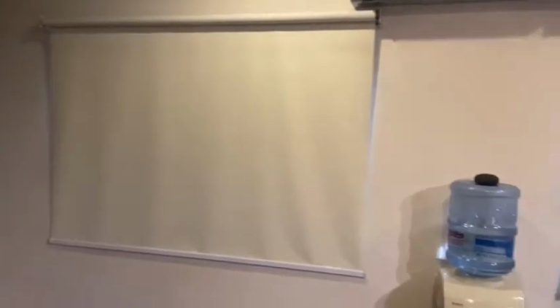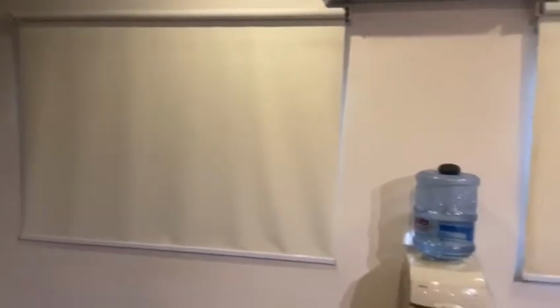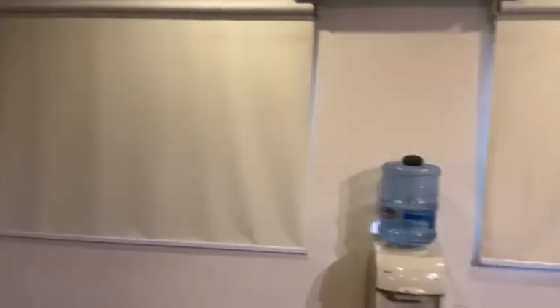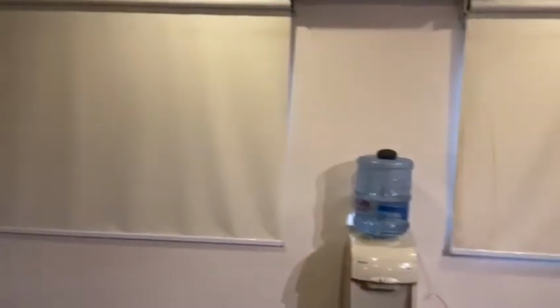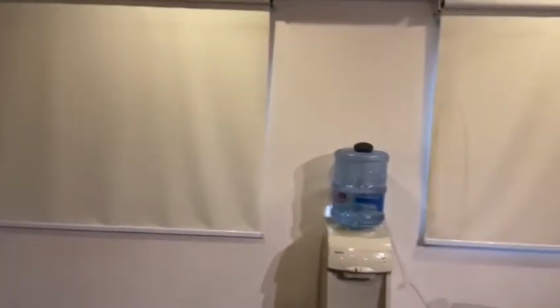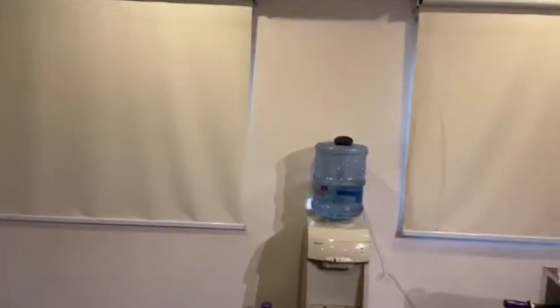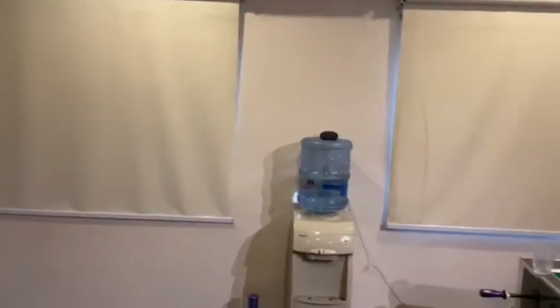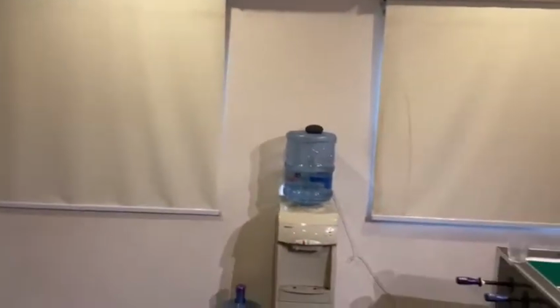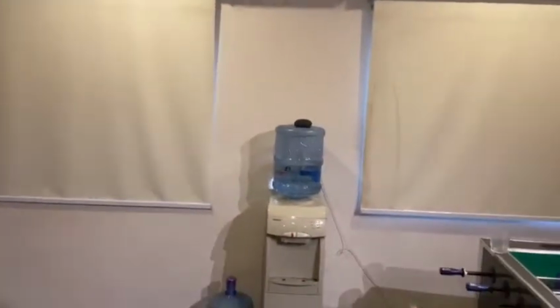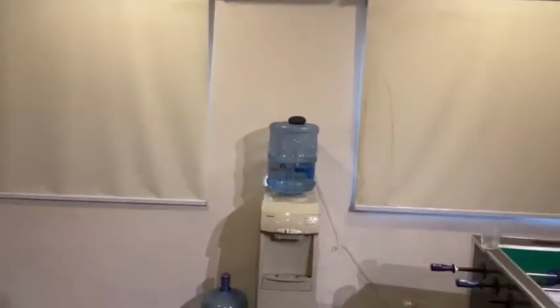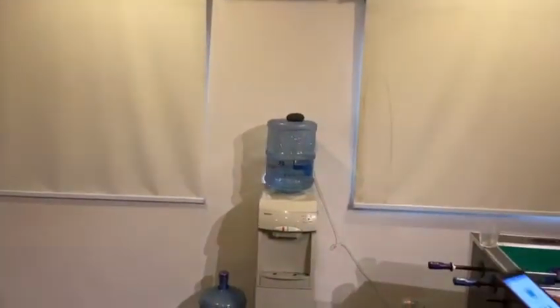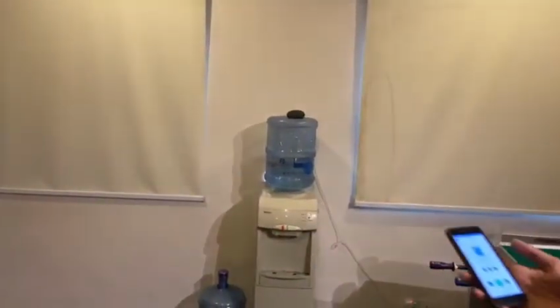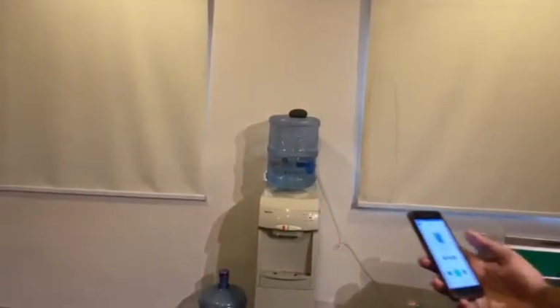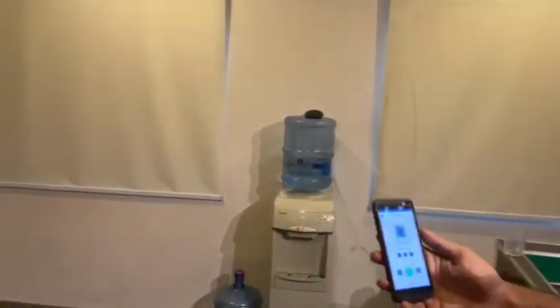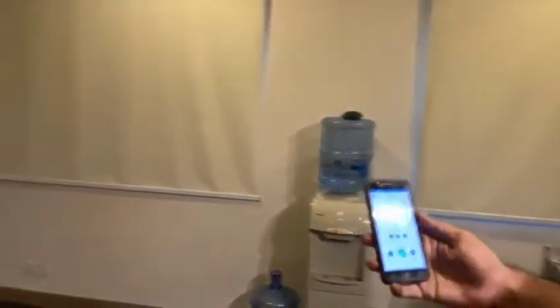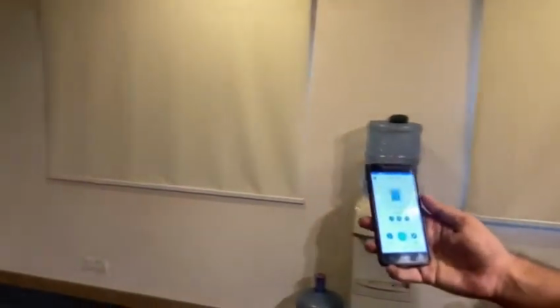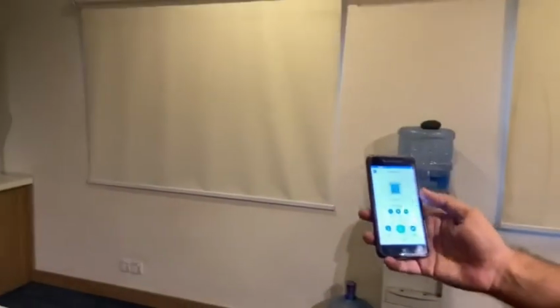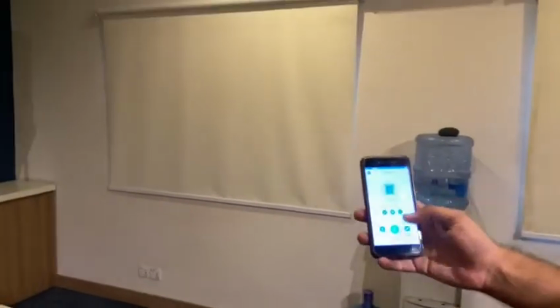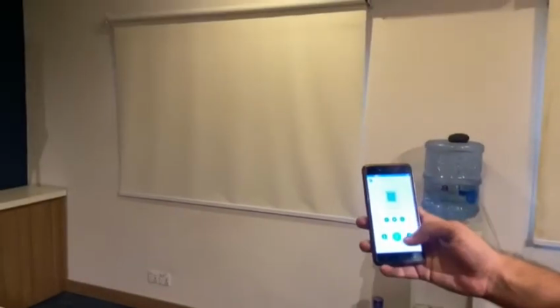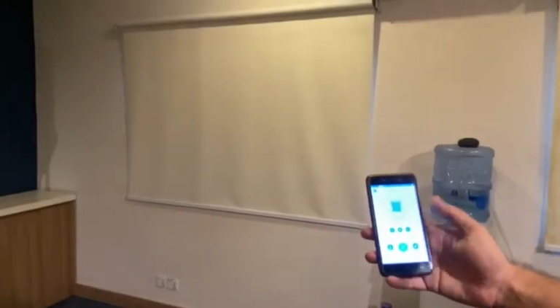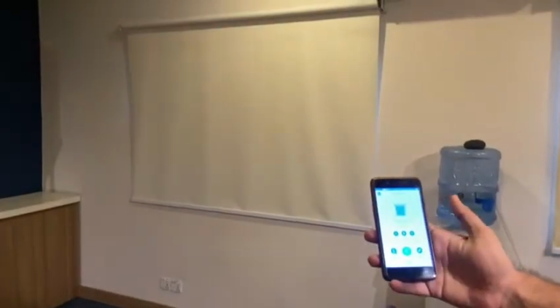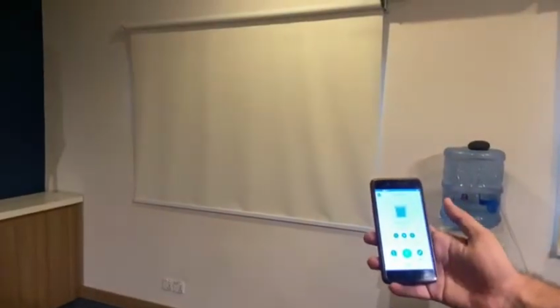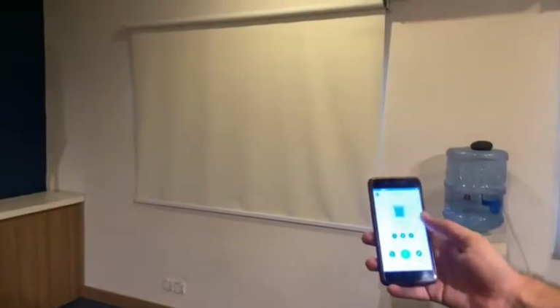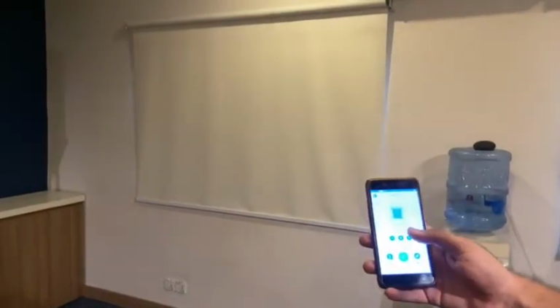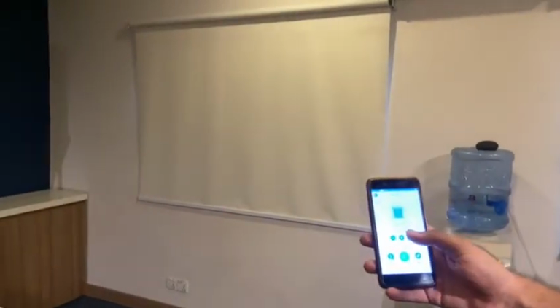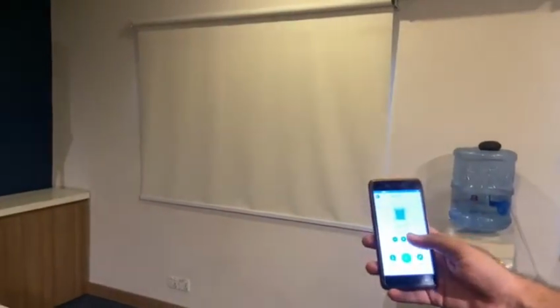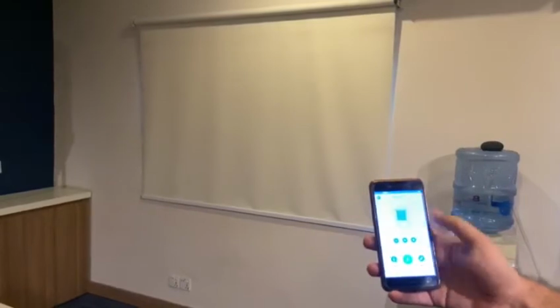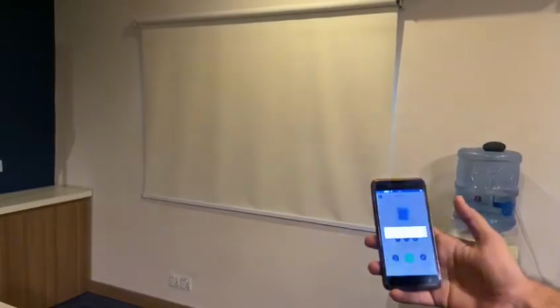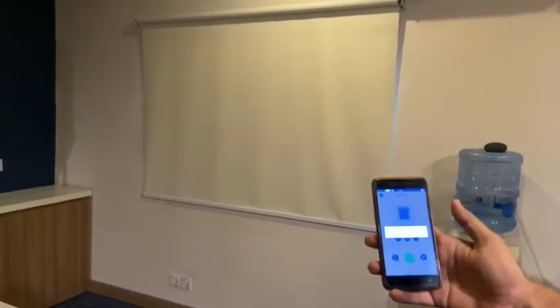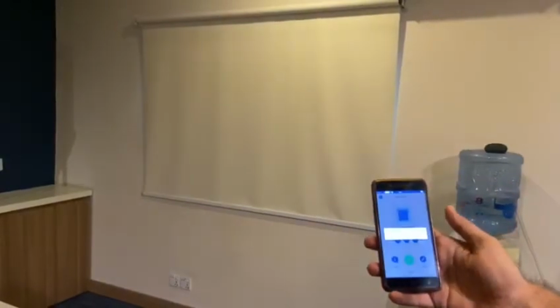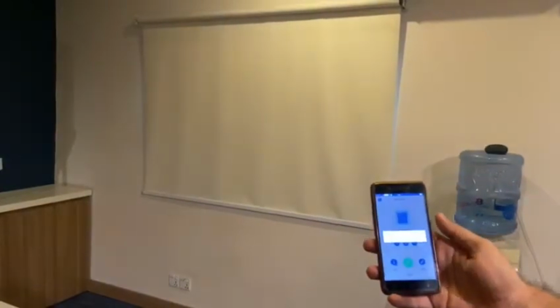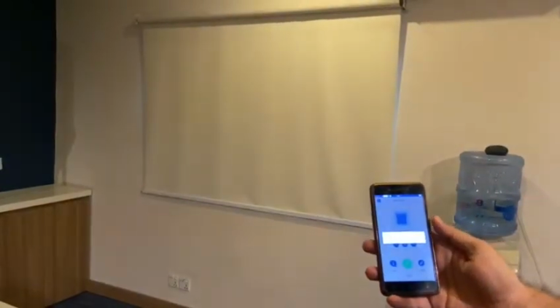Furkan will show you how you can control your smart blinds with the help of the Muxlife app right in front of you.